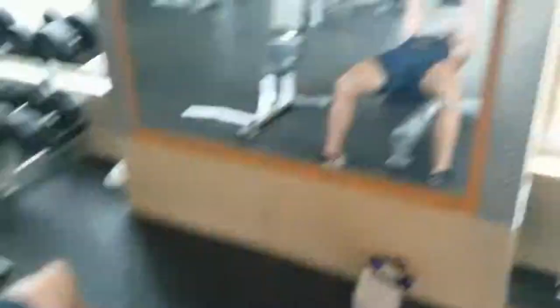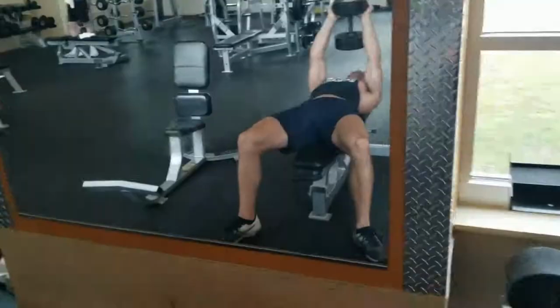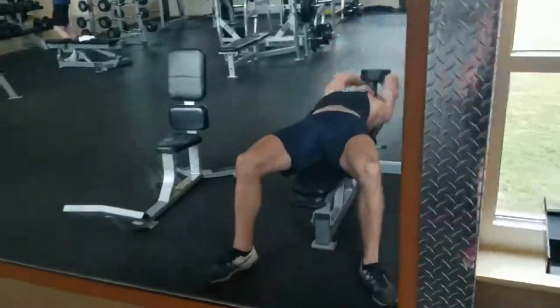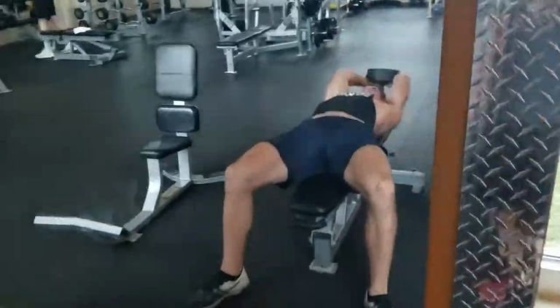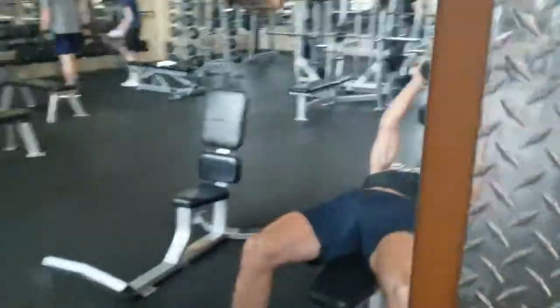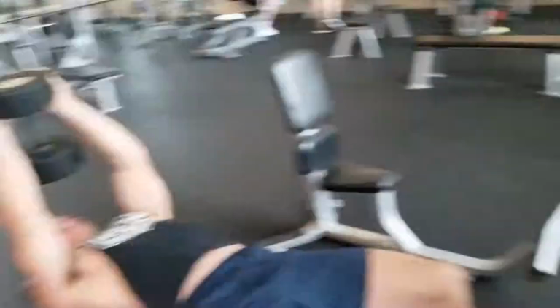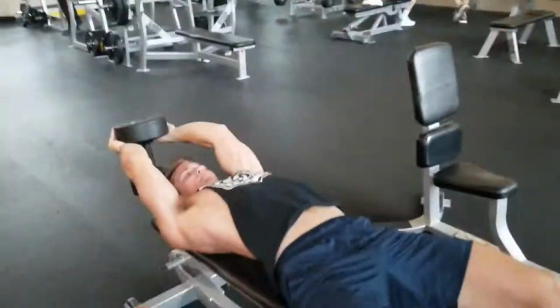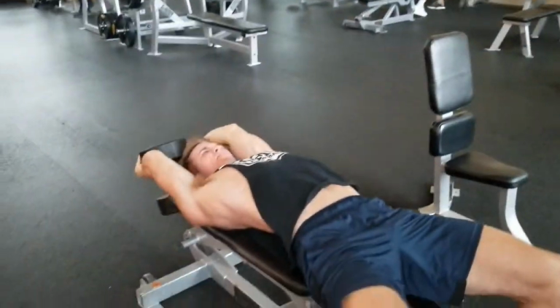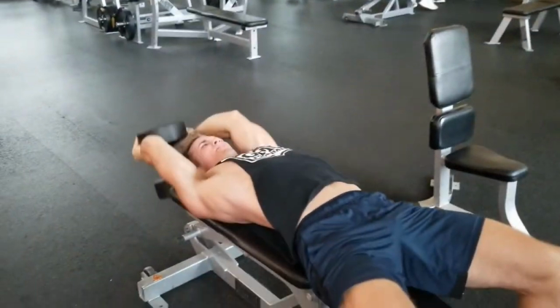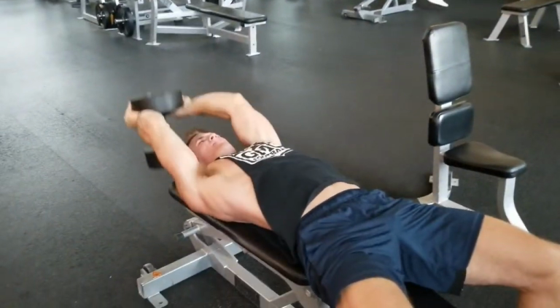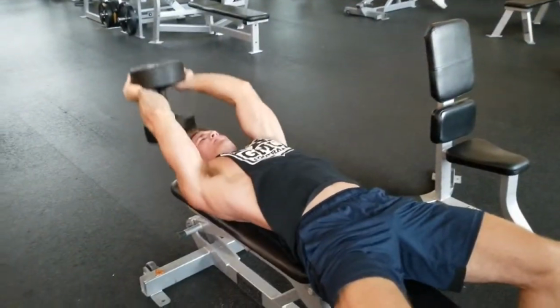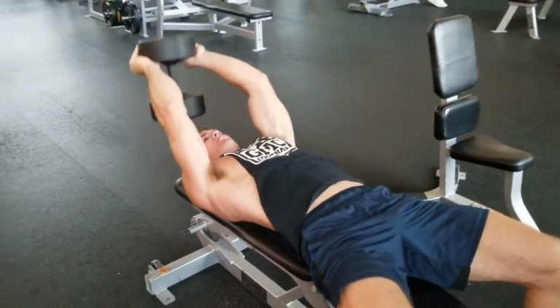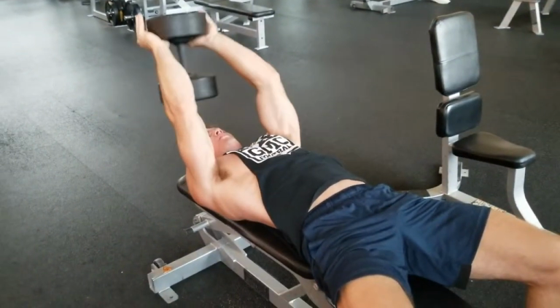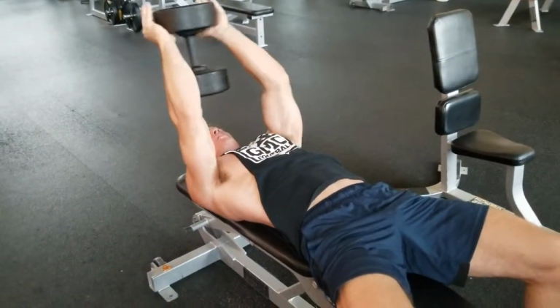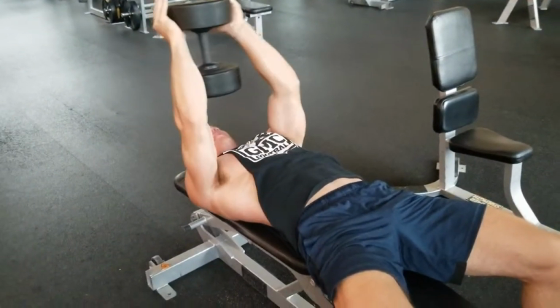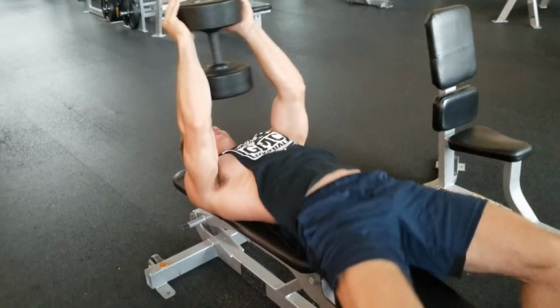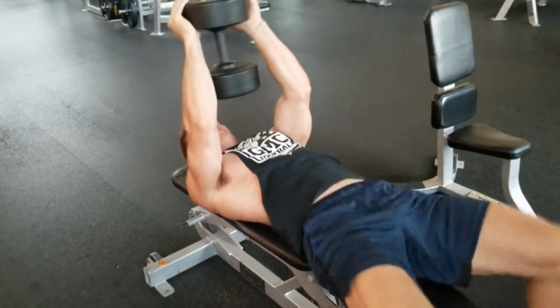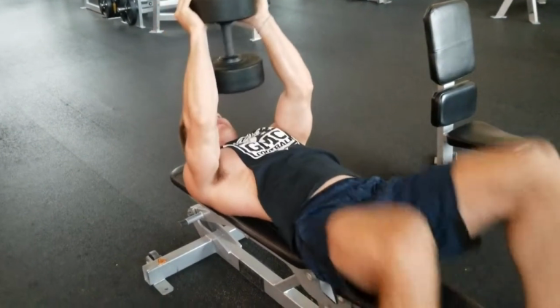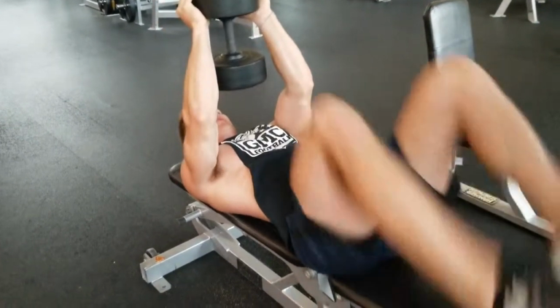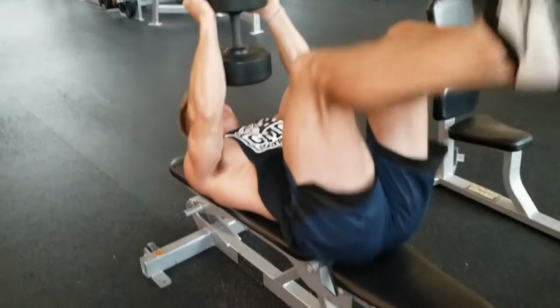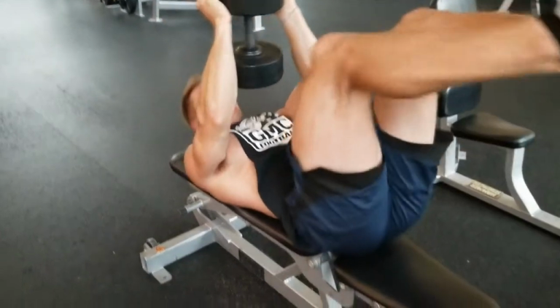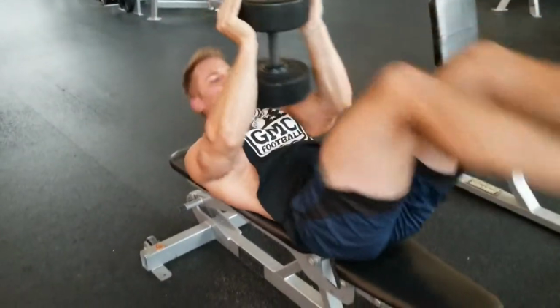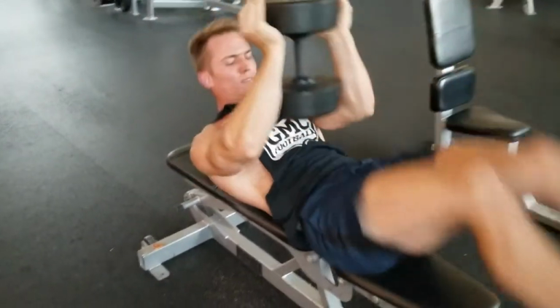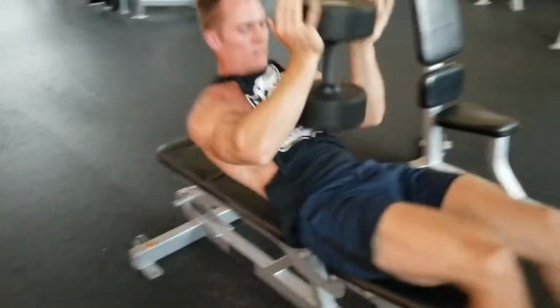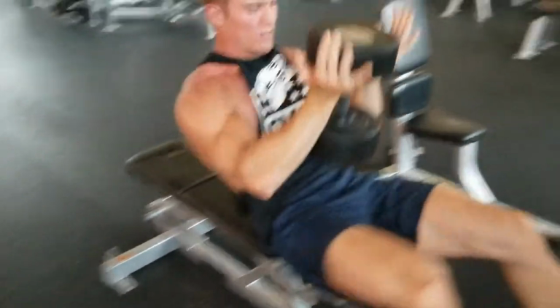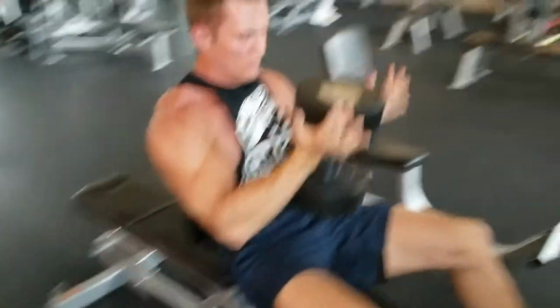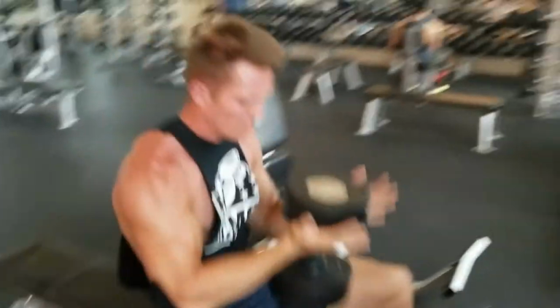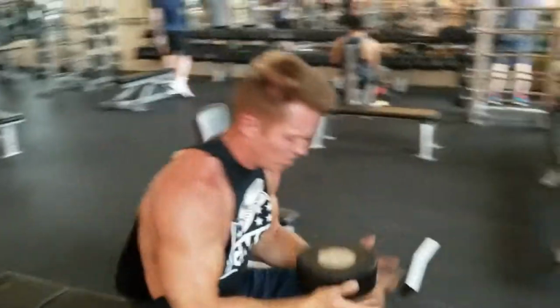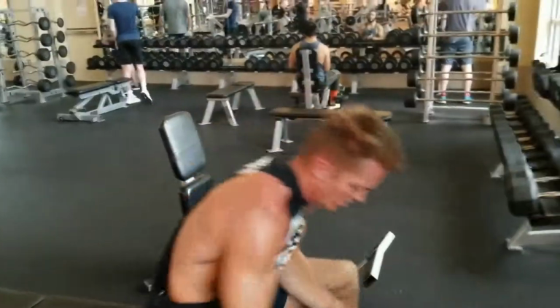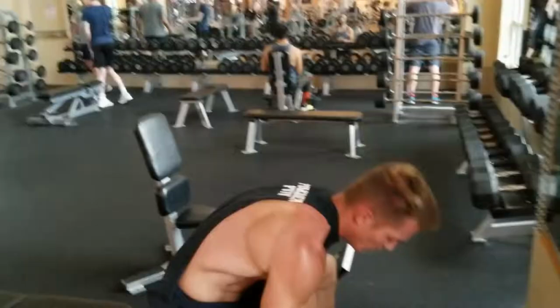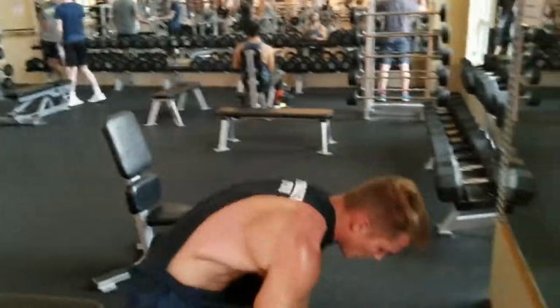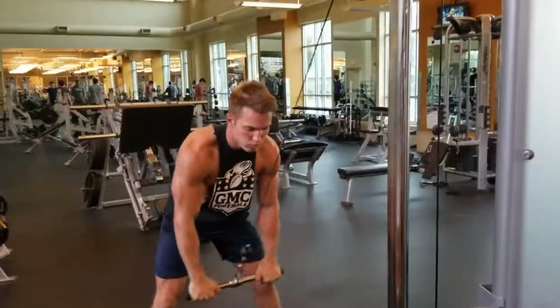Speed it up, then slow it down just like that. Yeah, look at the pain on my face — that means I'm gaining.